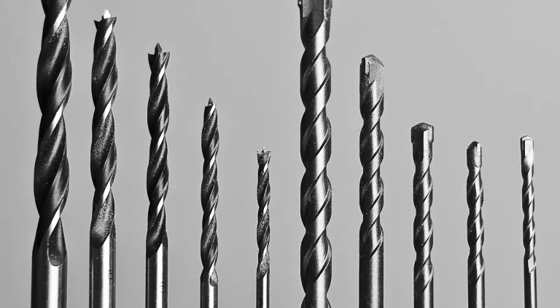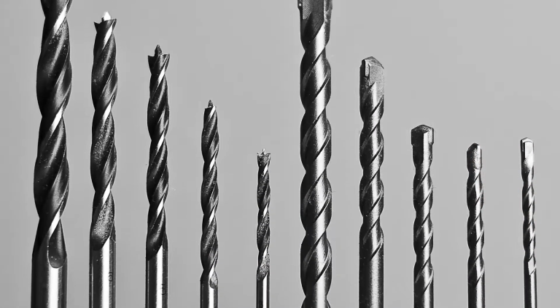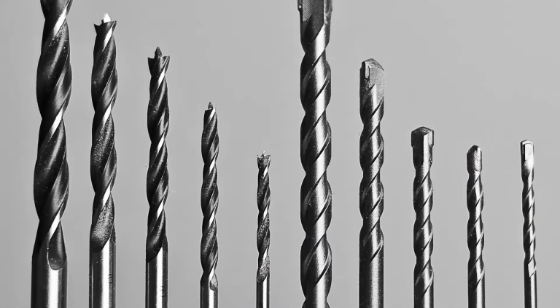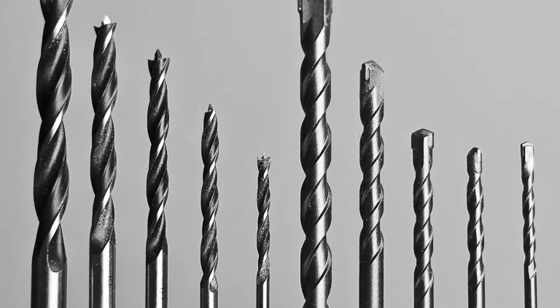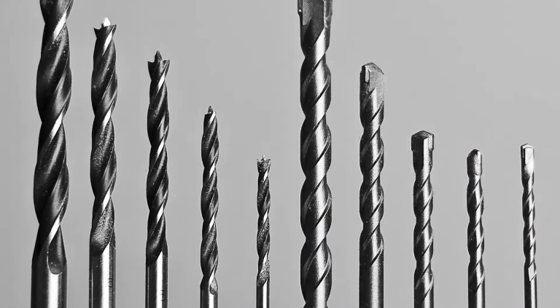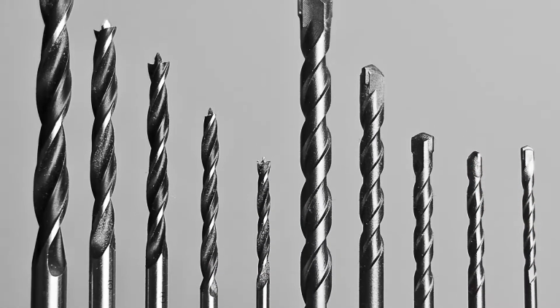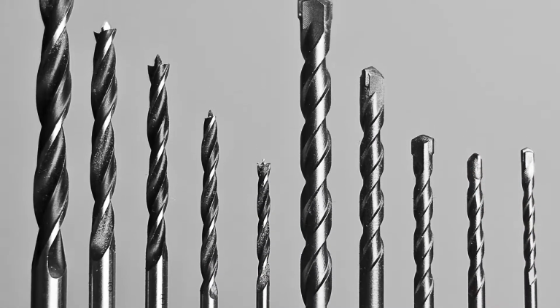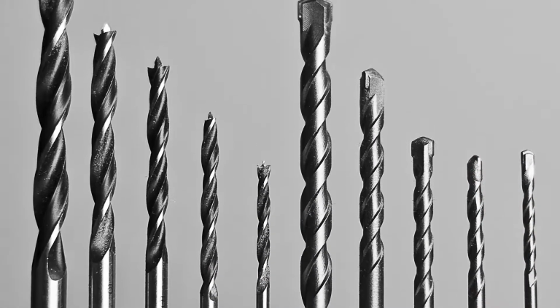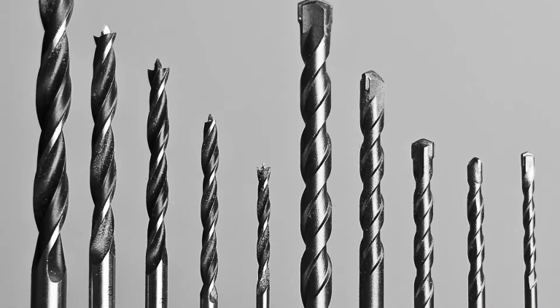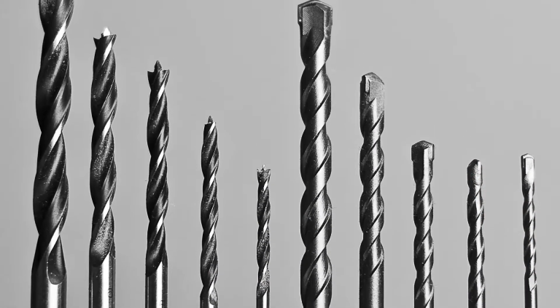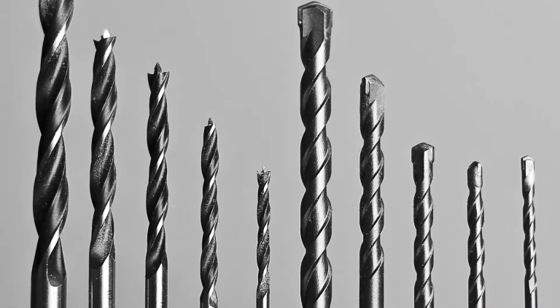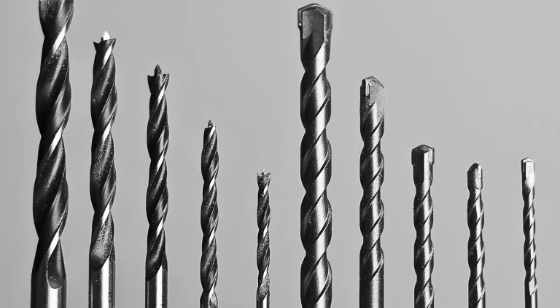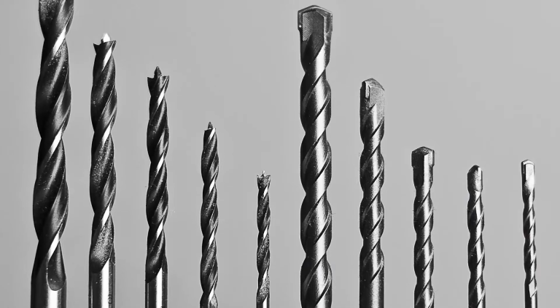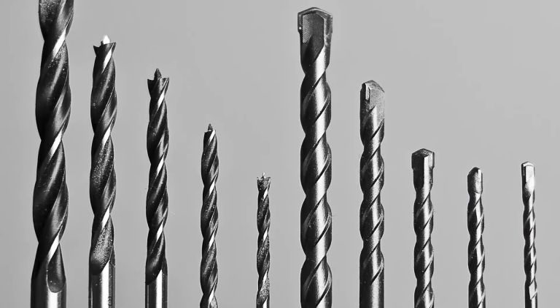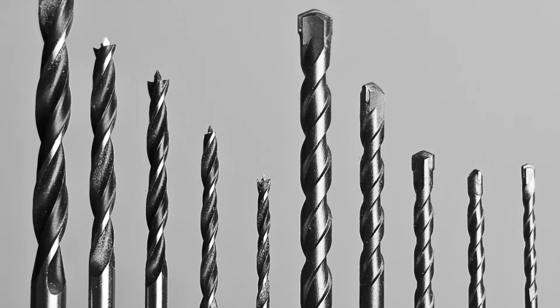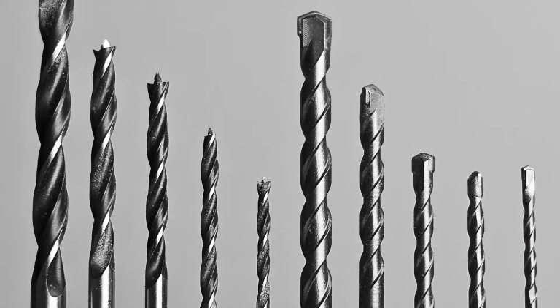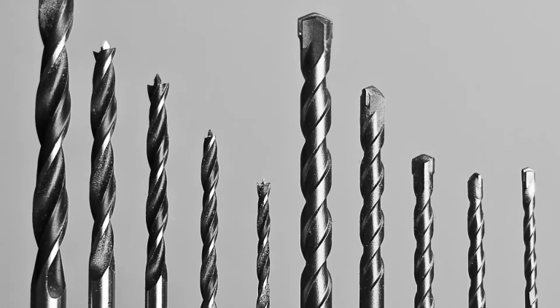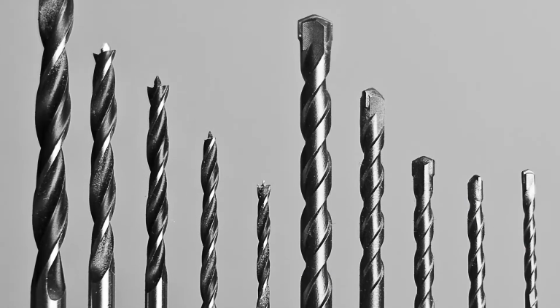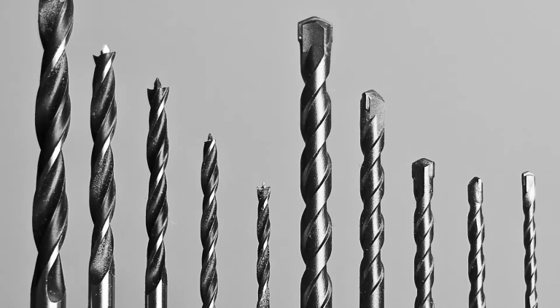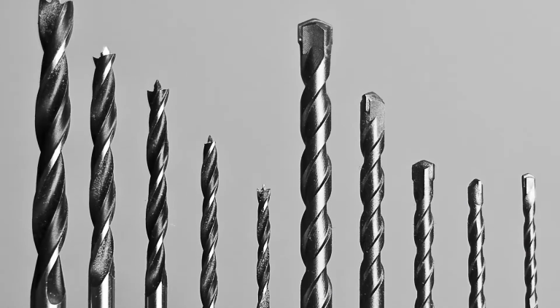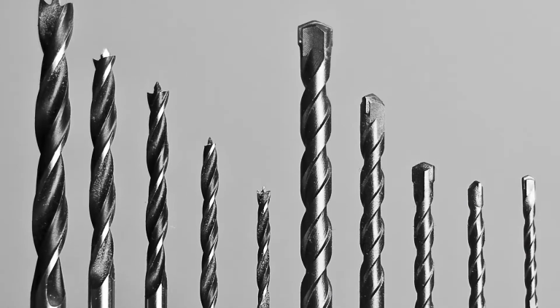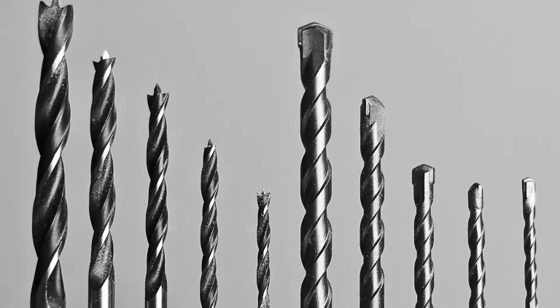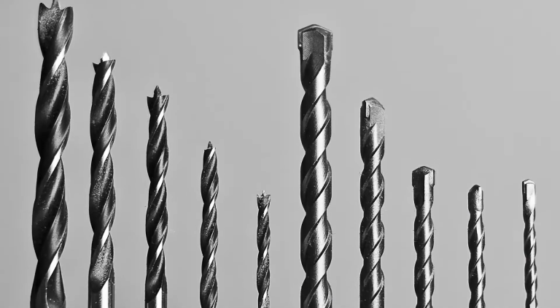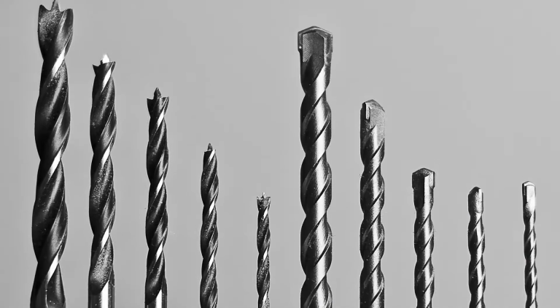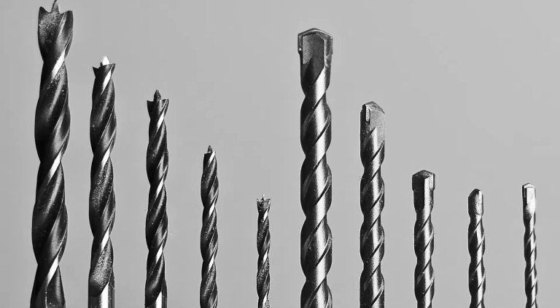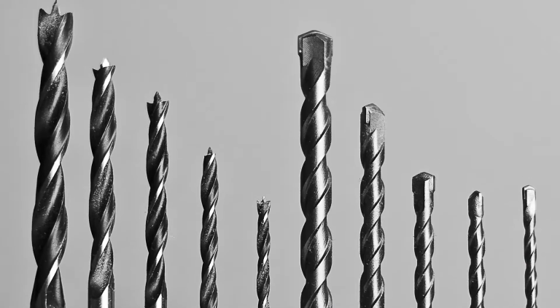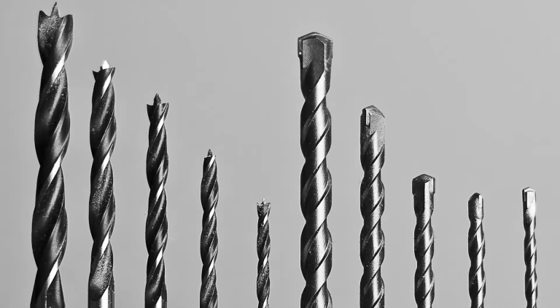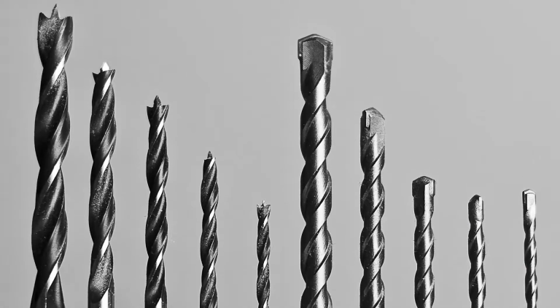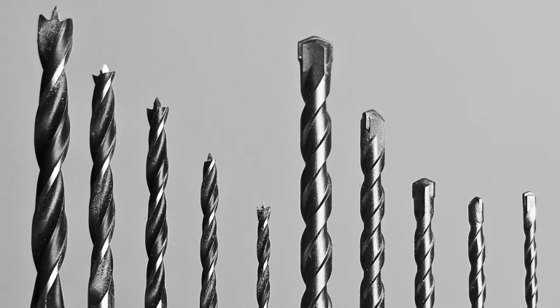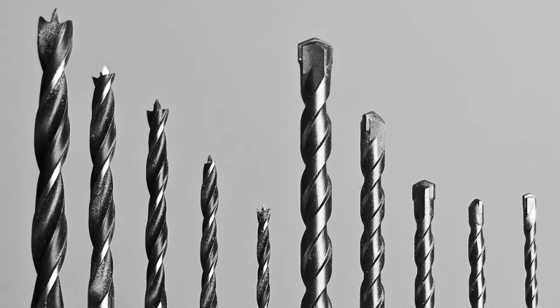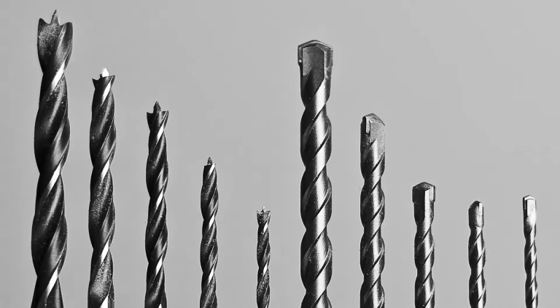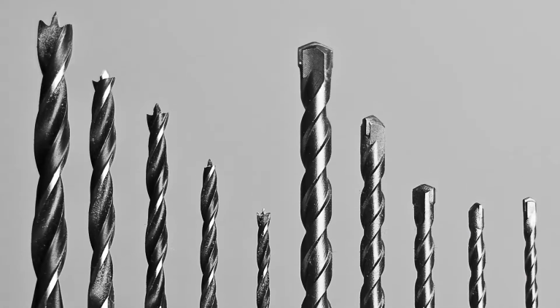Overall, it can be a good choice if you are really in need of a decent cordless drill and don't want to invest much money.